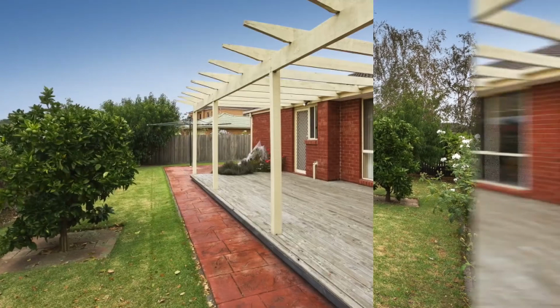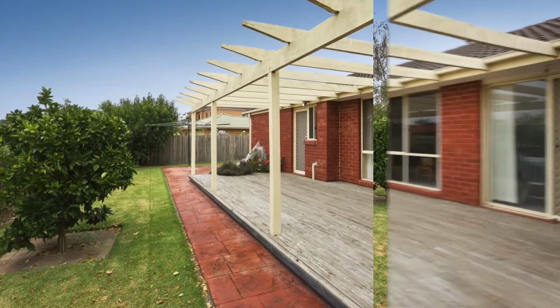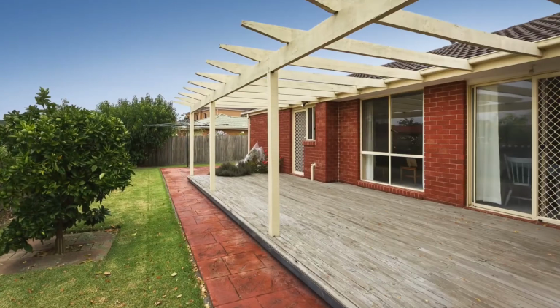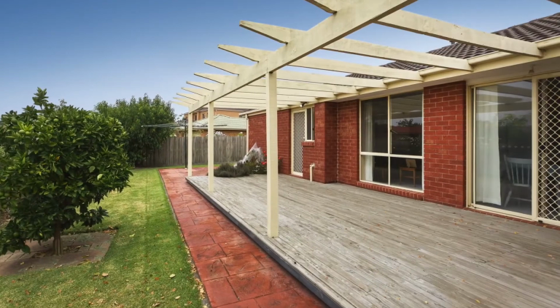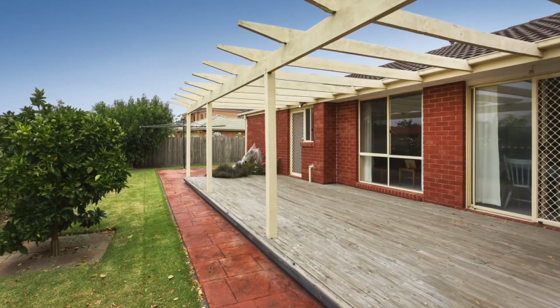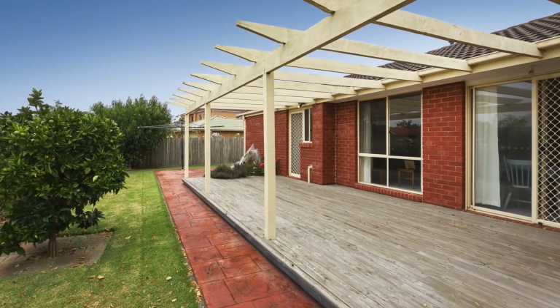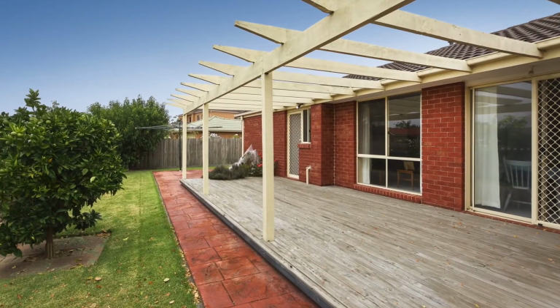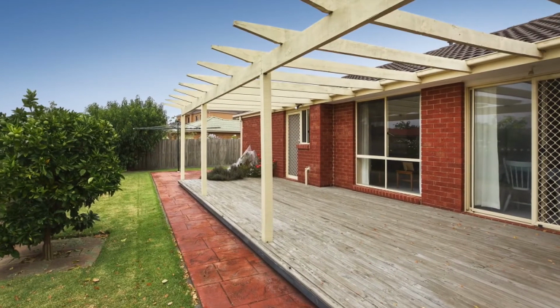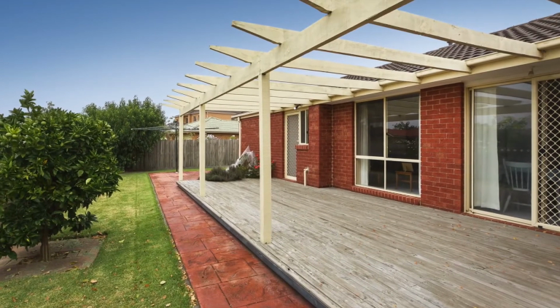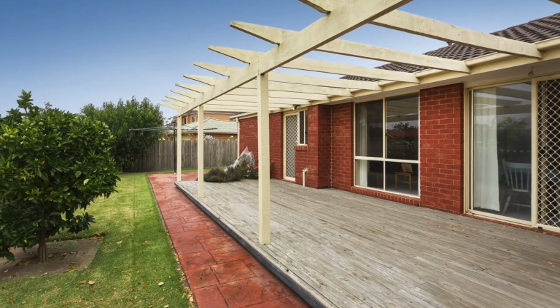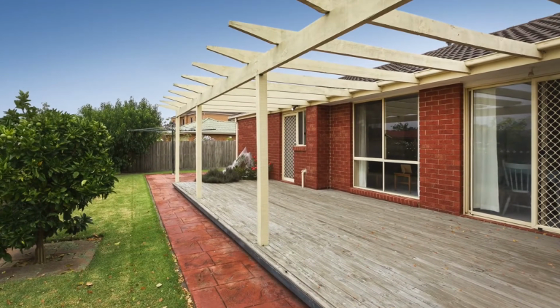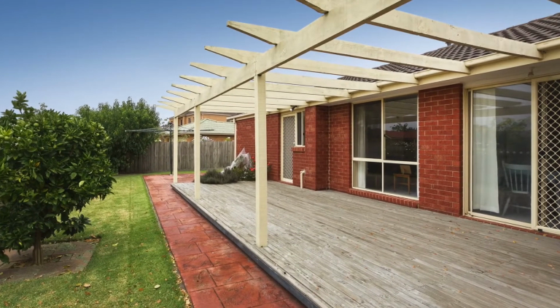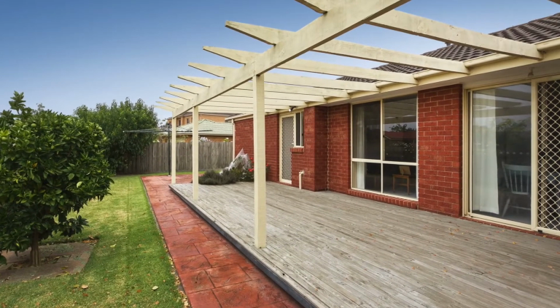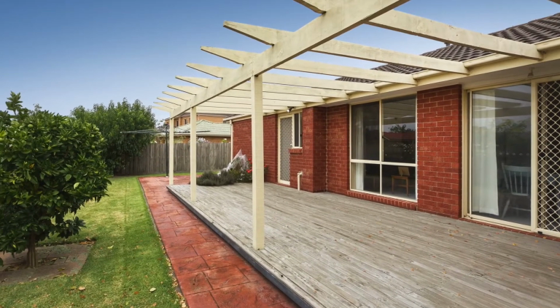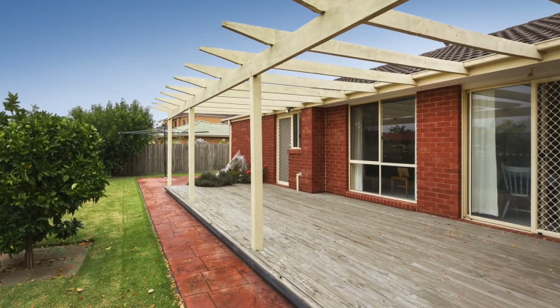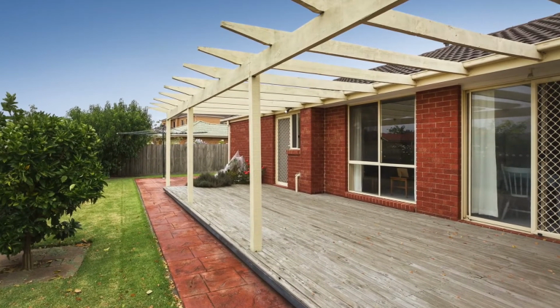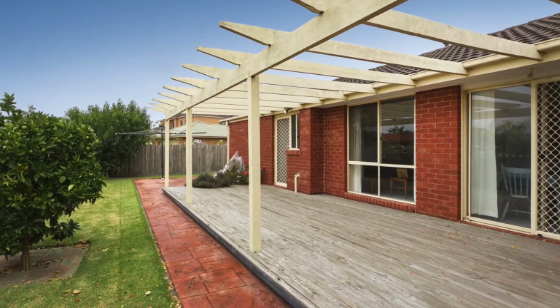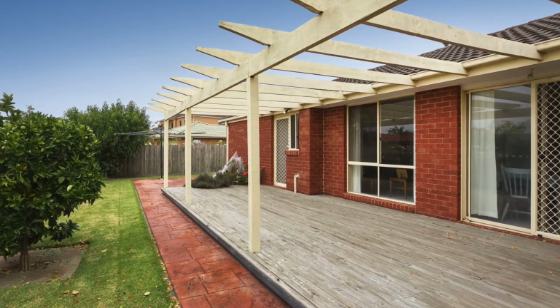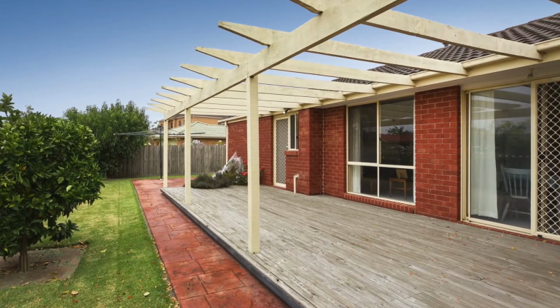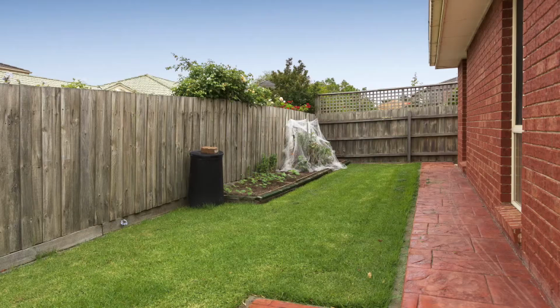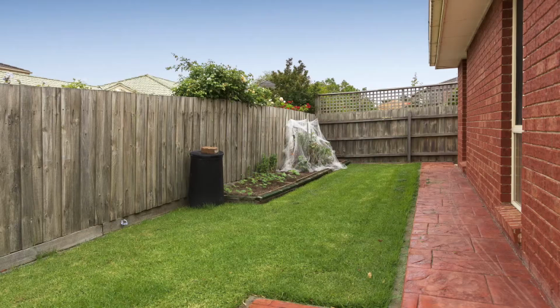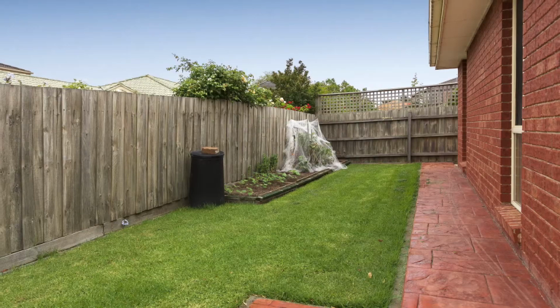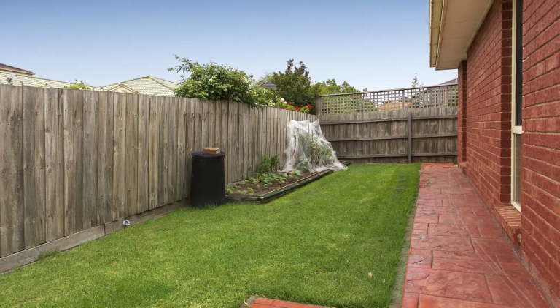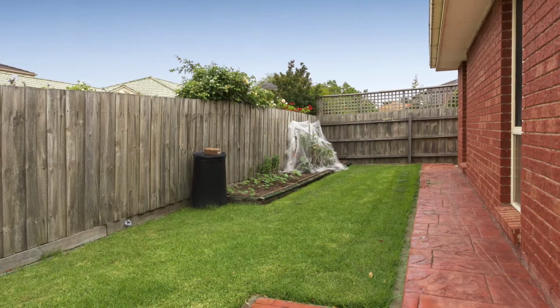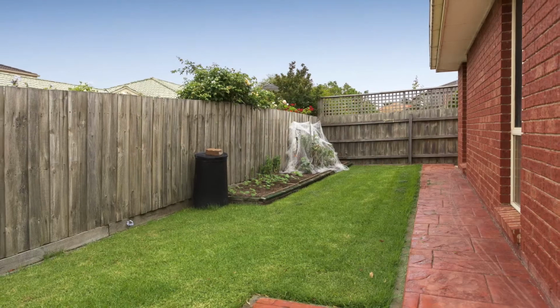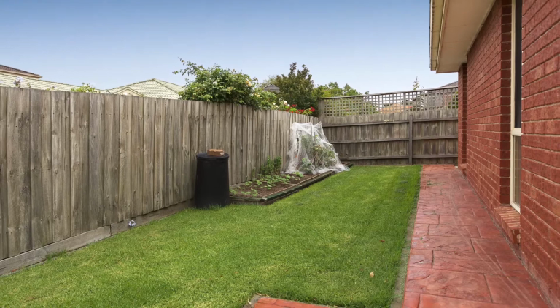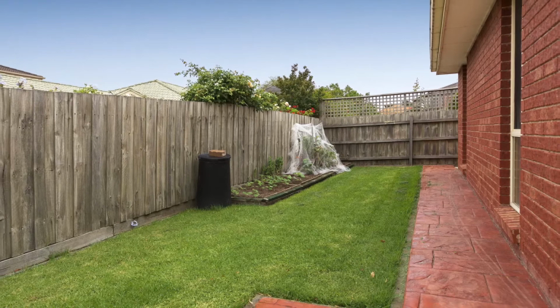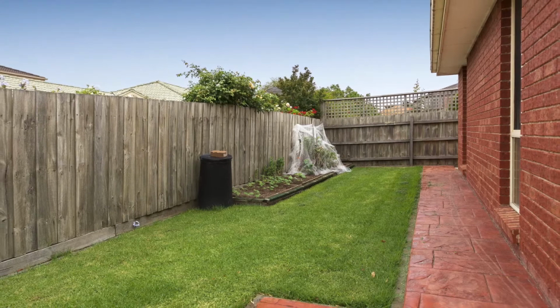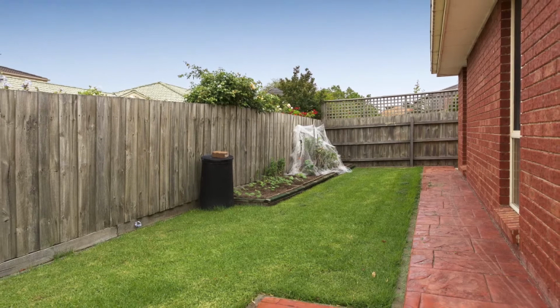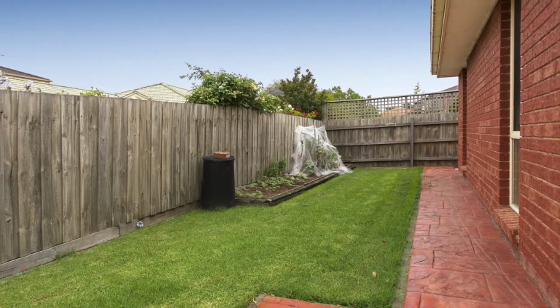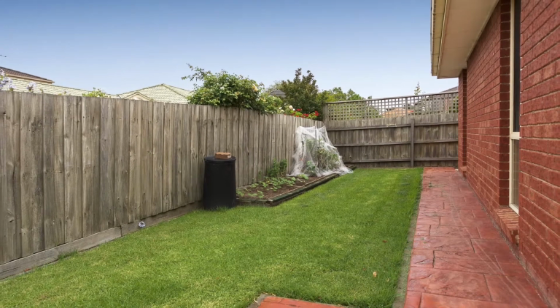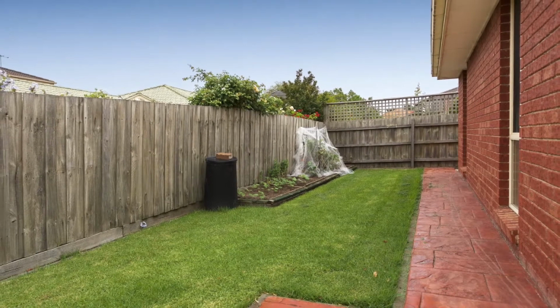With a large outdoor entertaining area which is fully decked, this home is ideal for entertaining.